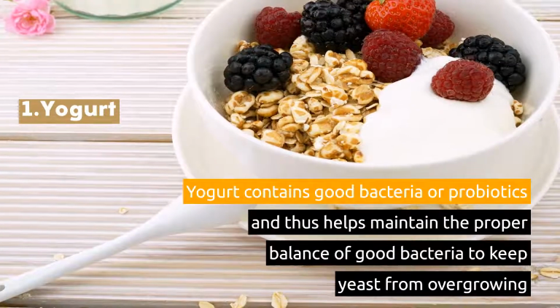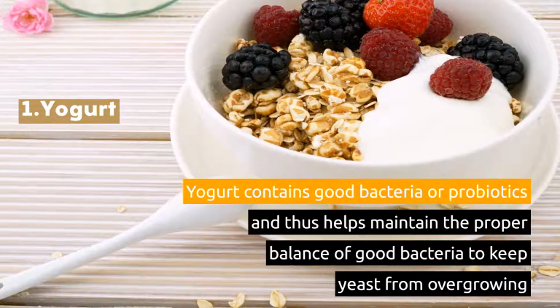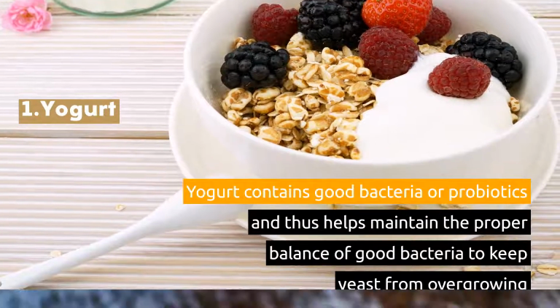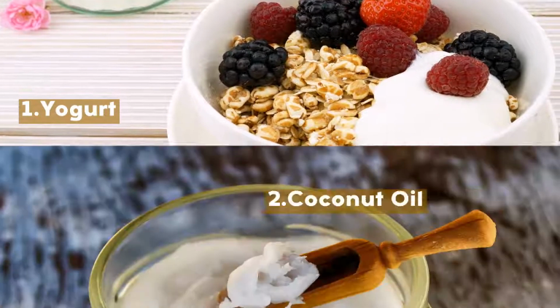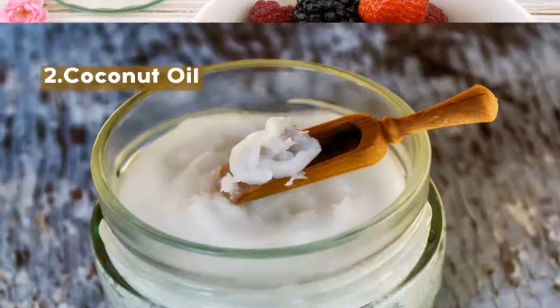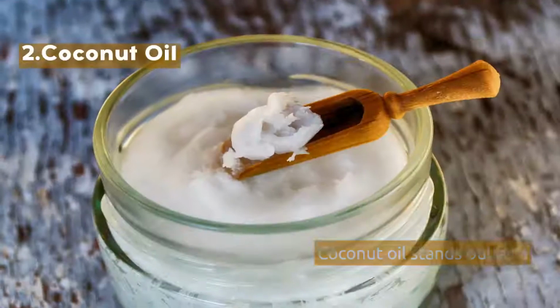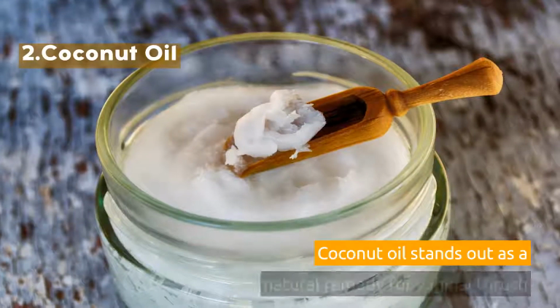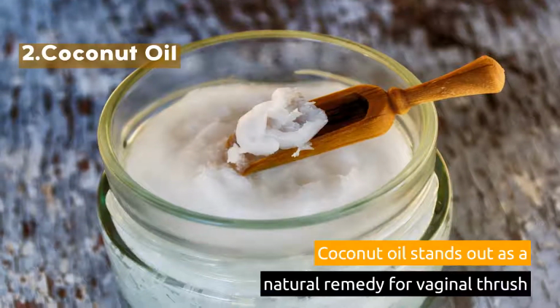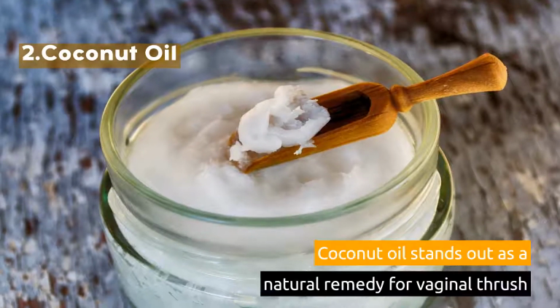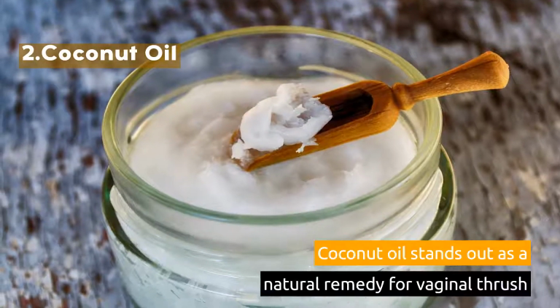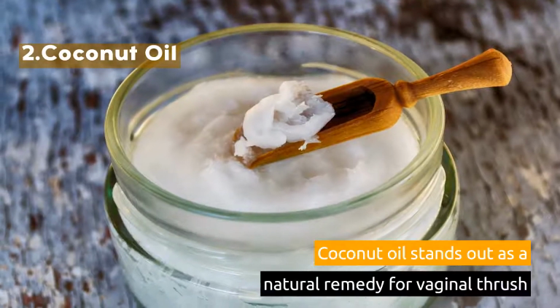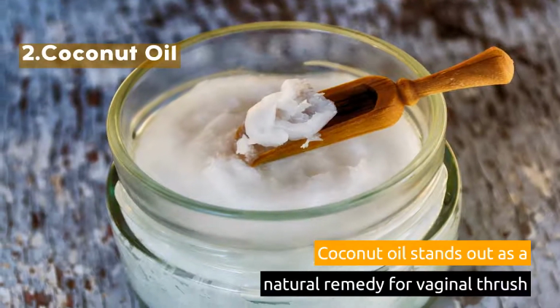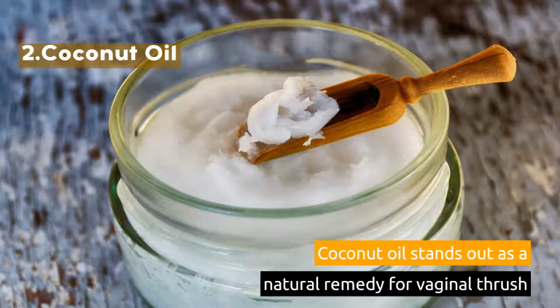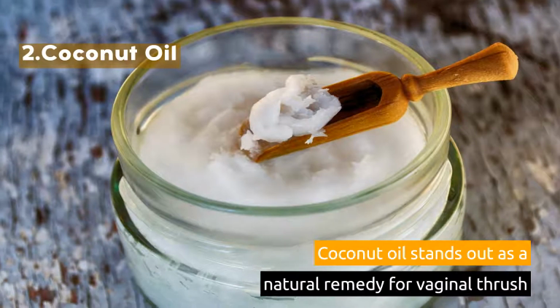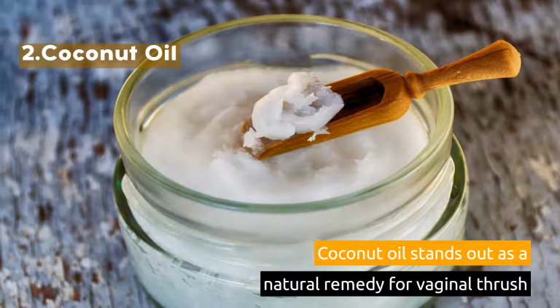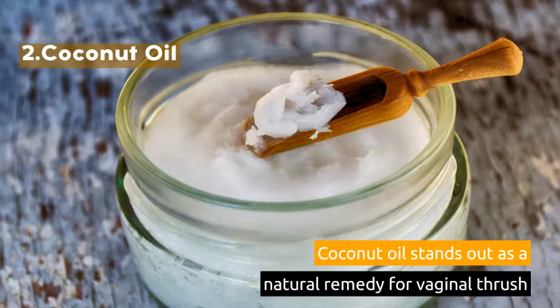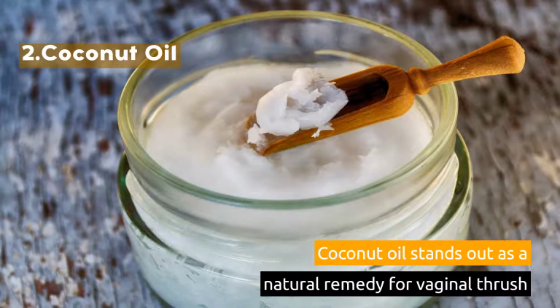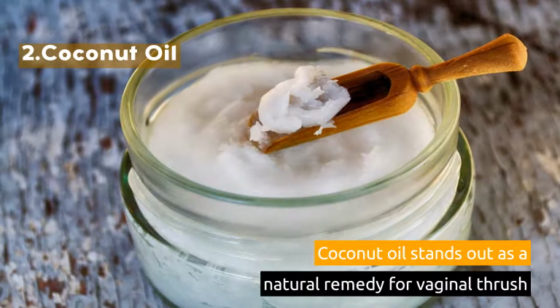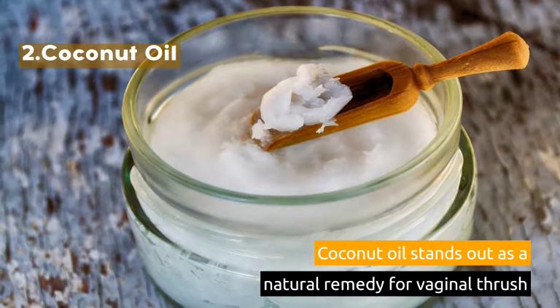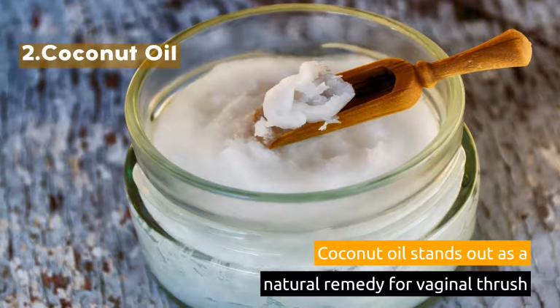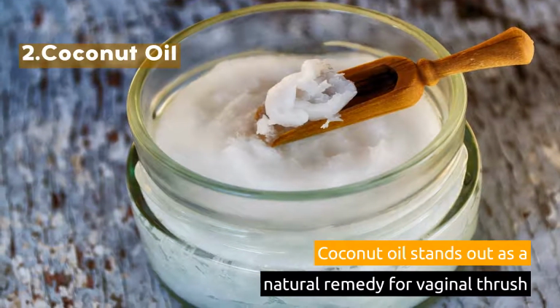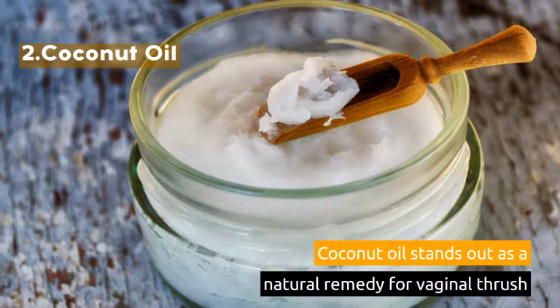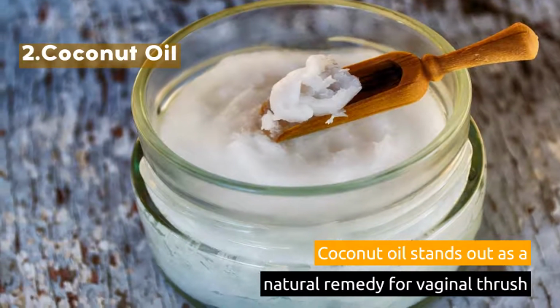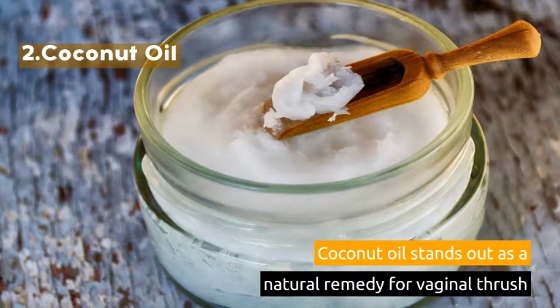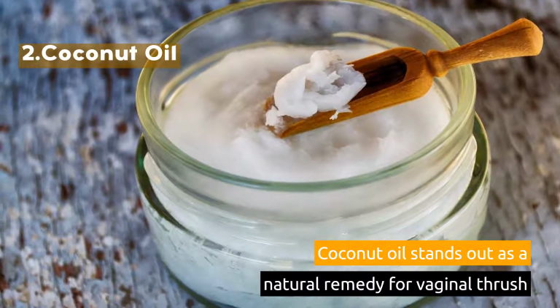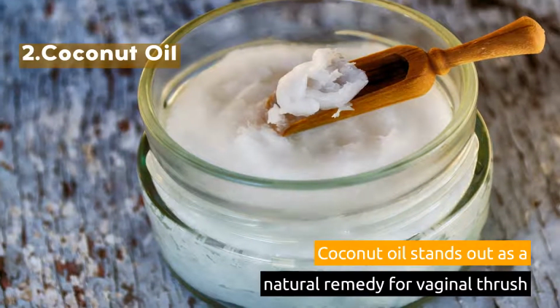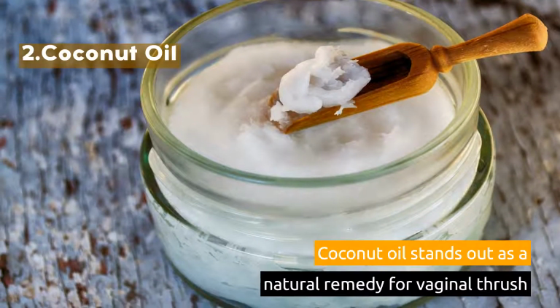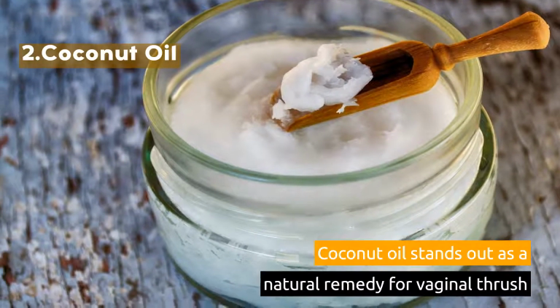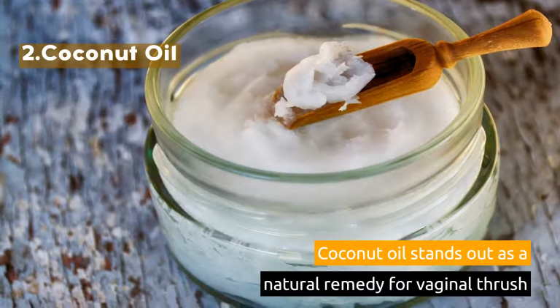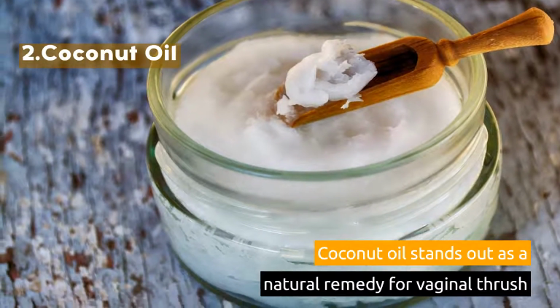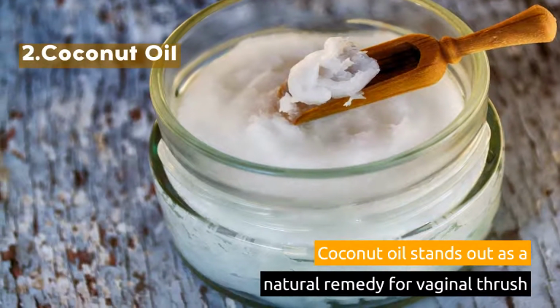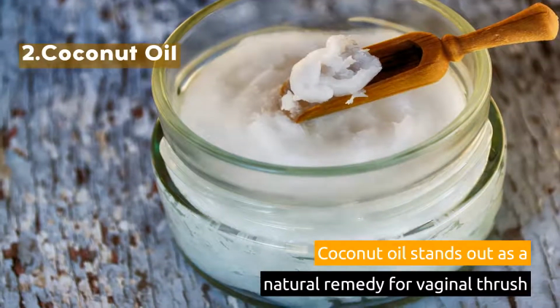2. Coconut Oil. Coconut oil stands out as a natural remedy for vaginal thrush.